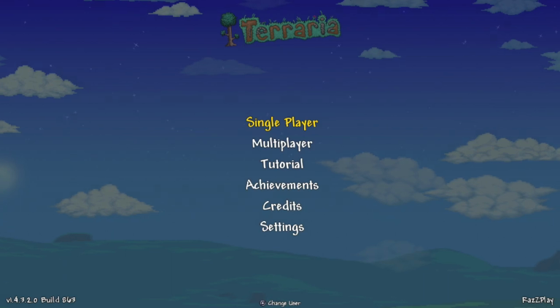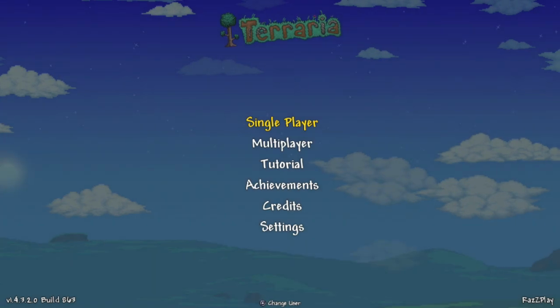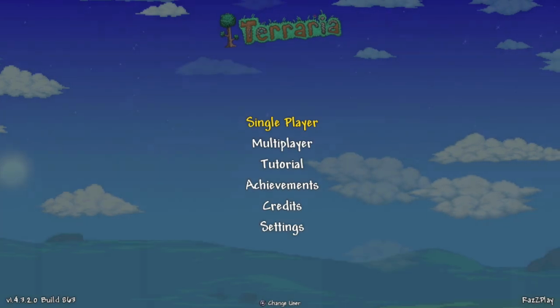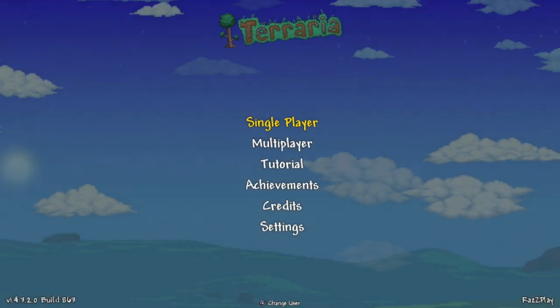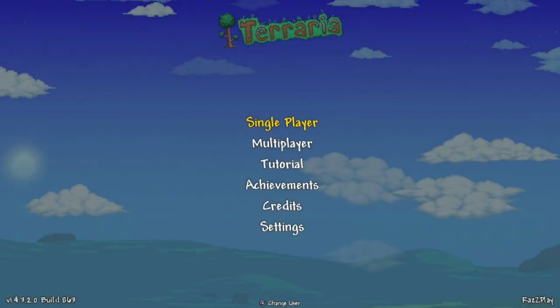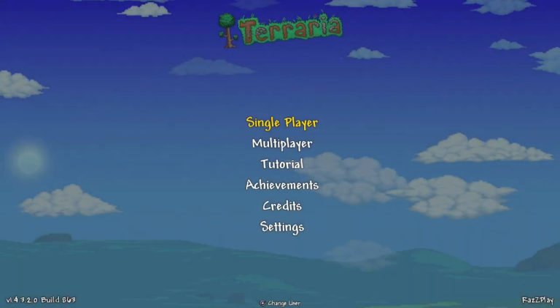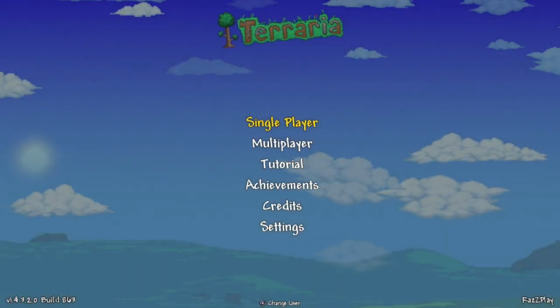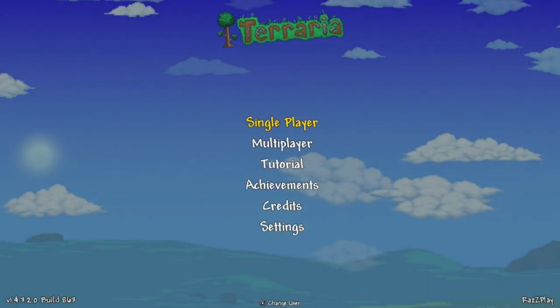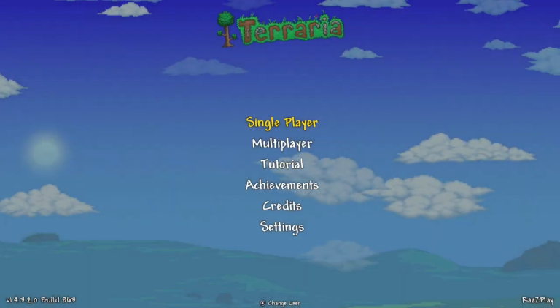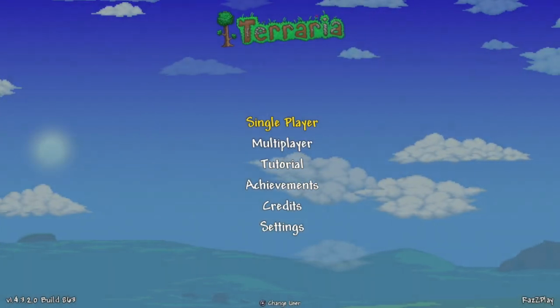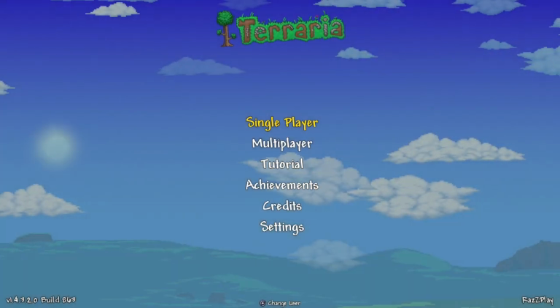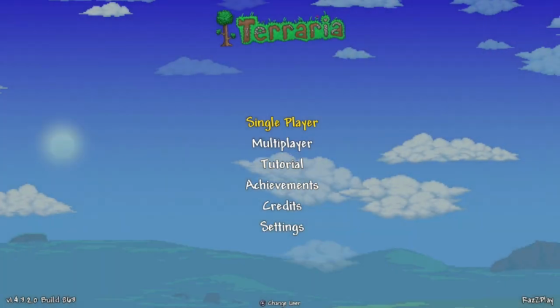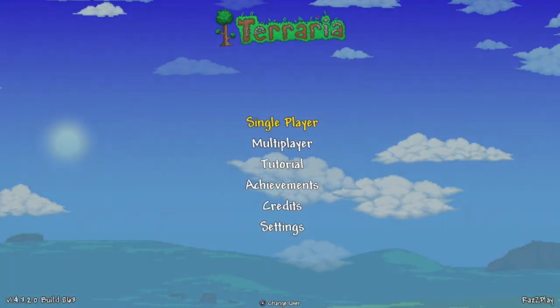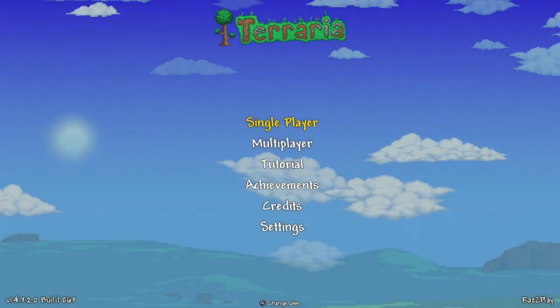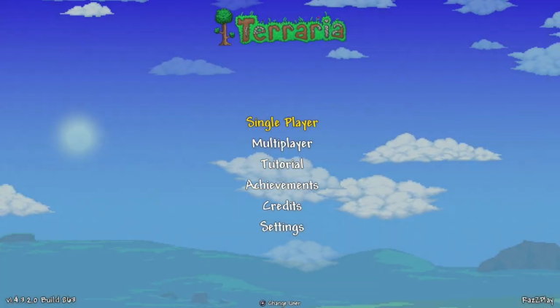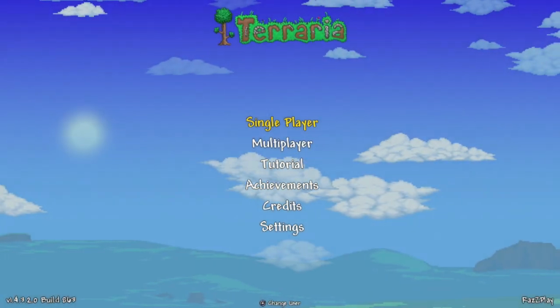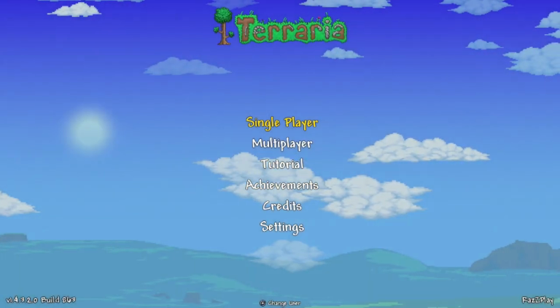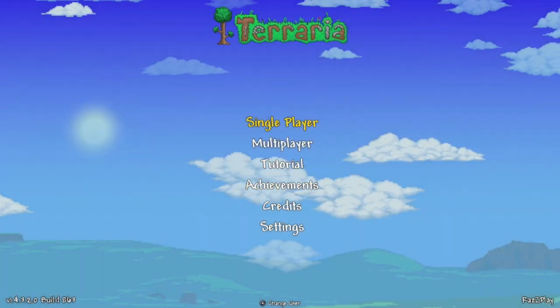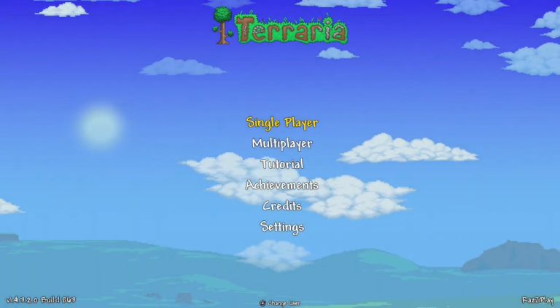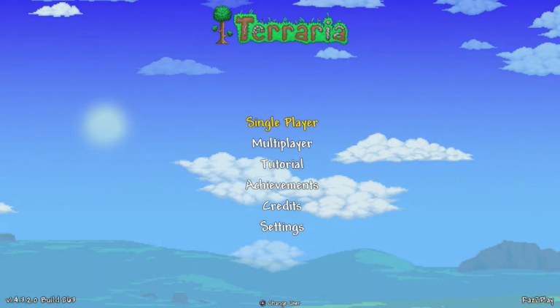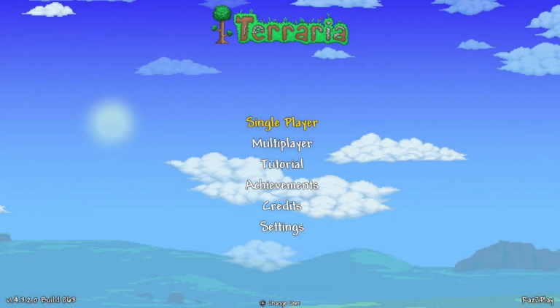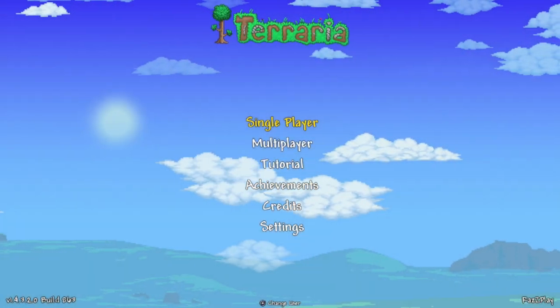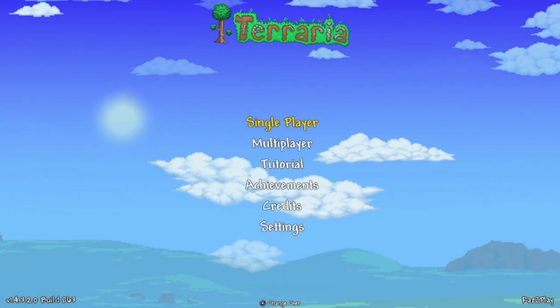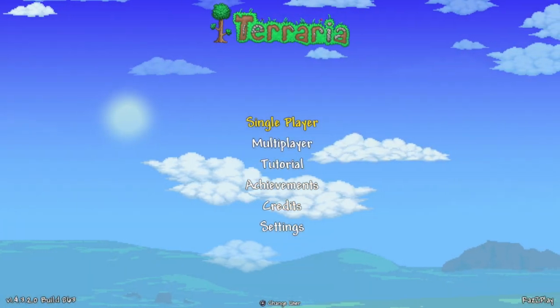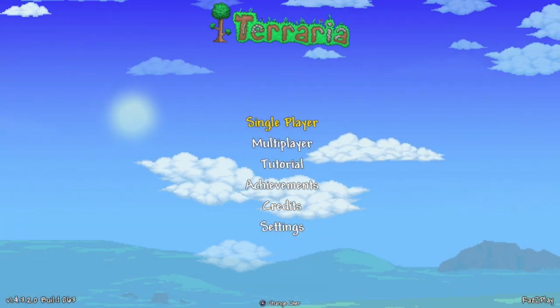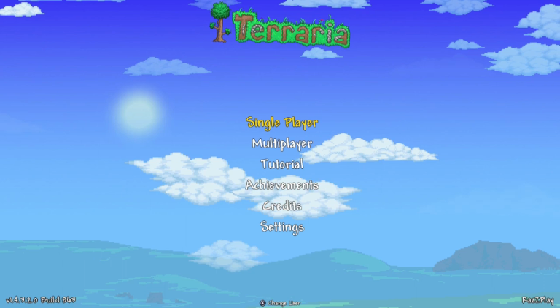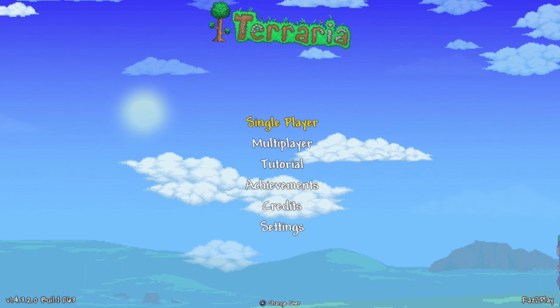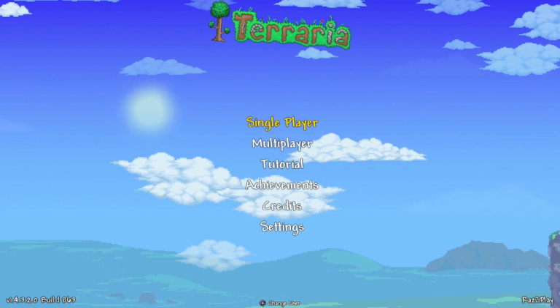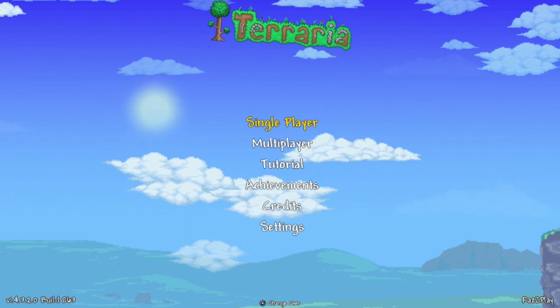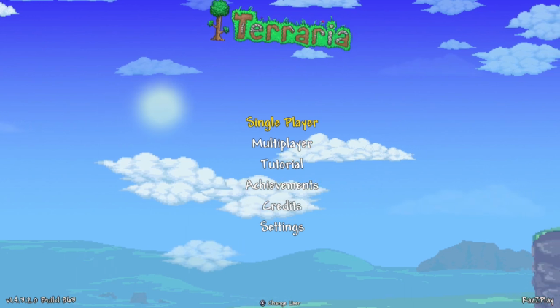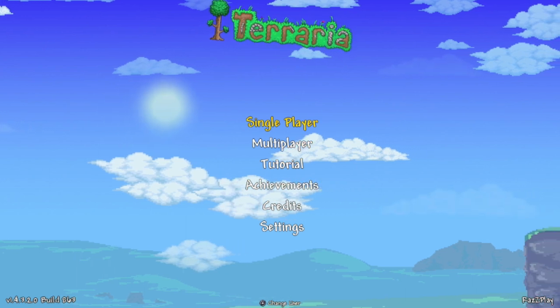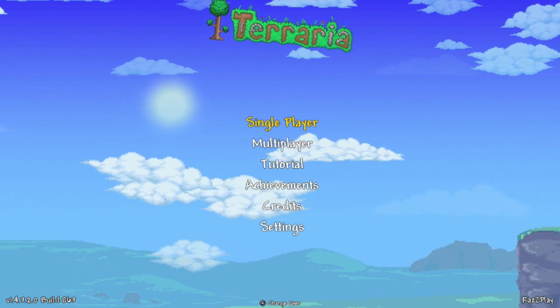Hey everyone, I'm Raz with the Razplay, and today we're going to find you the Water Walking Boots here in Terraria for the Nintendo Switch version 1.4.3.2.